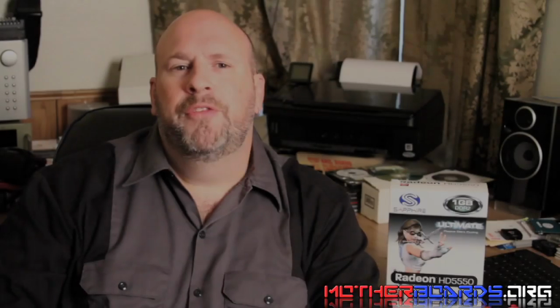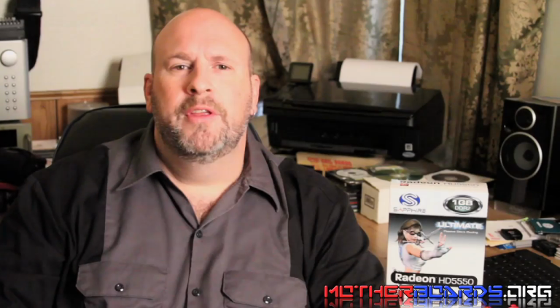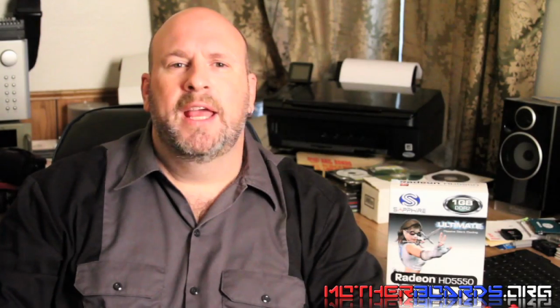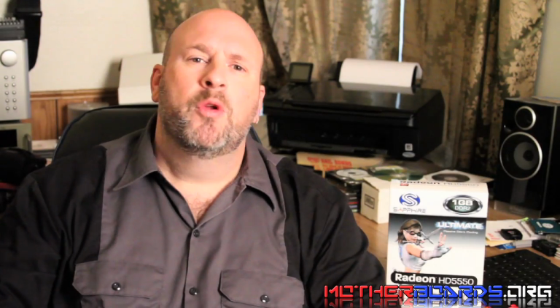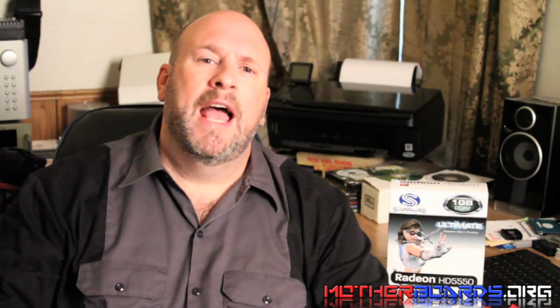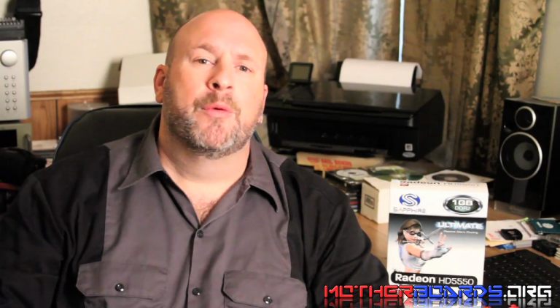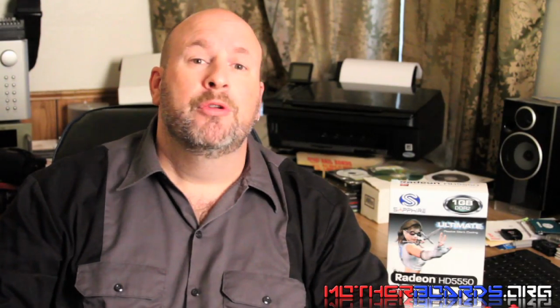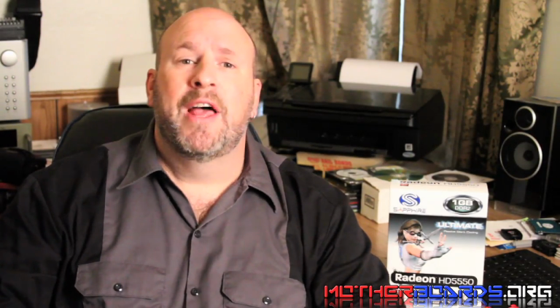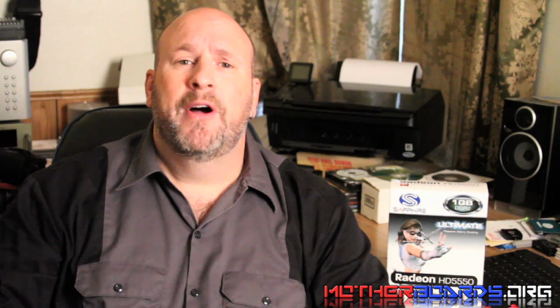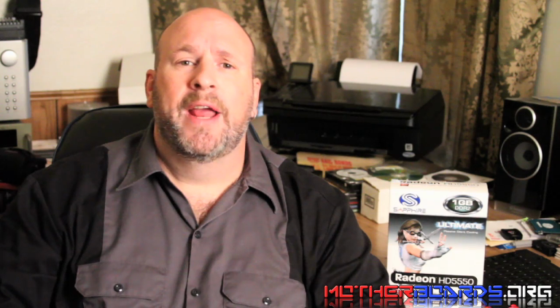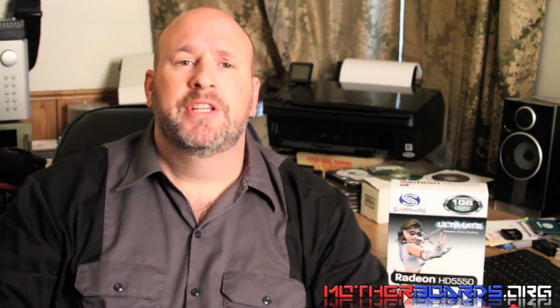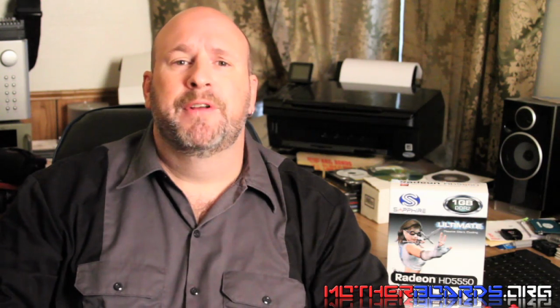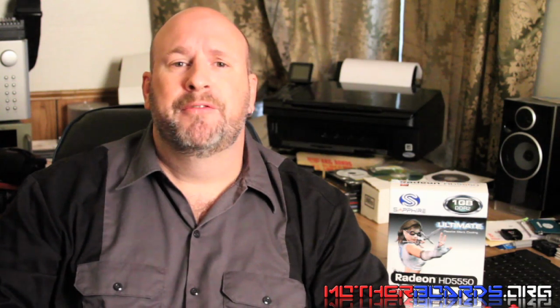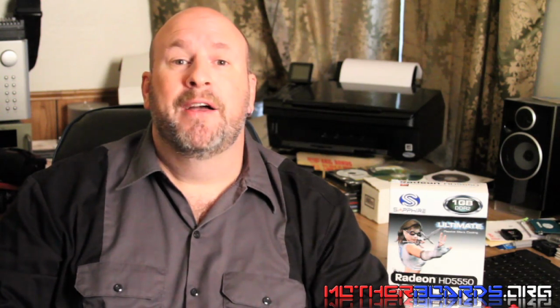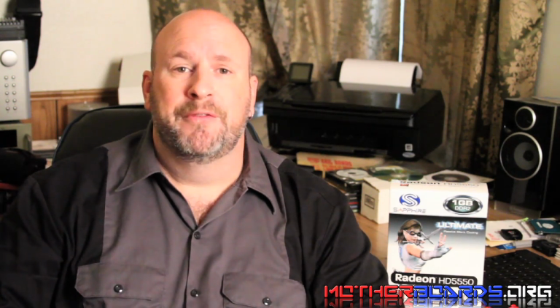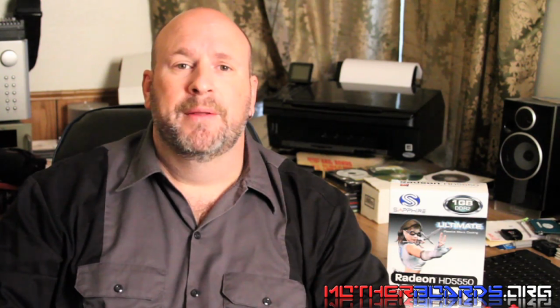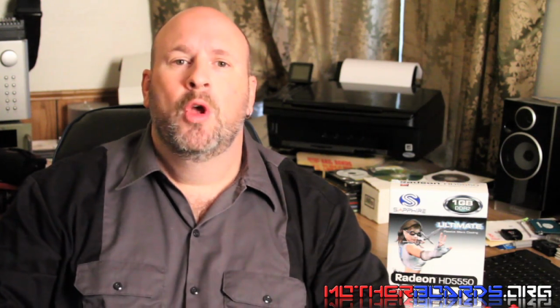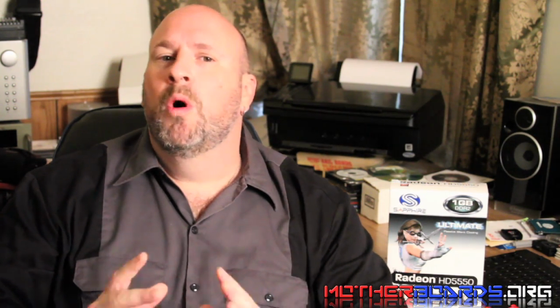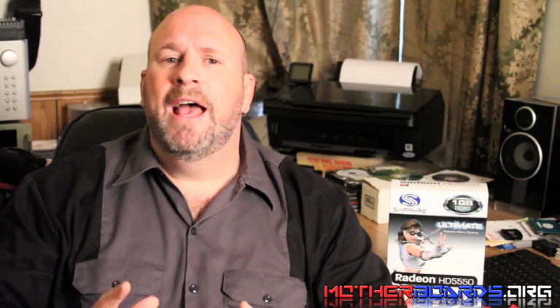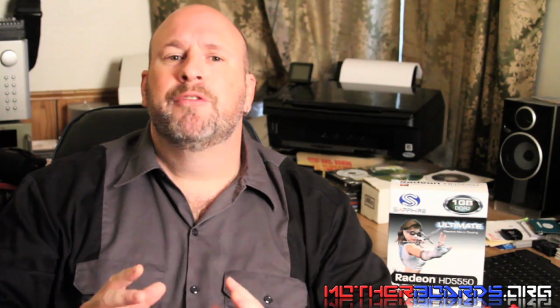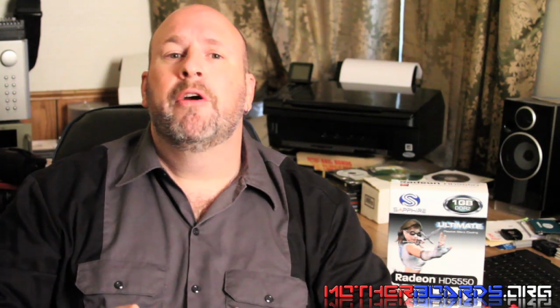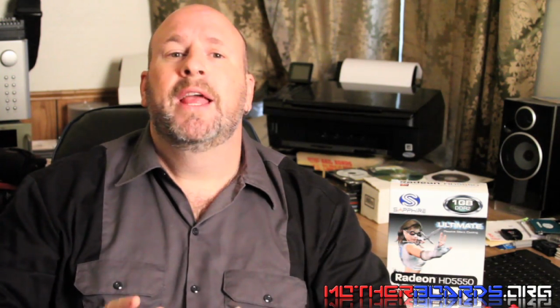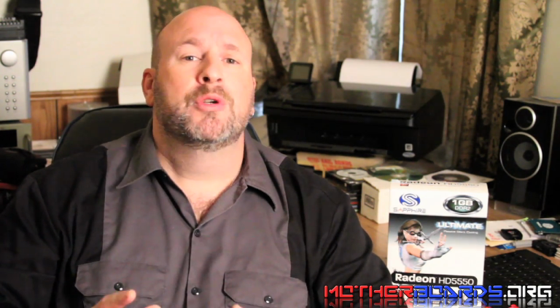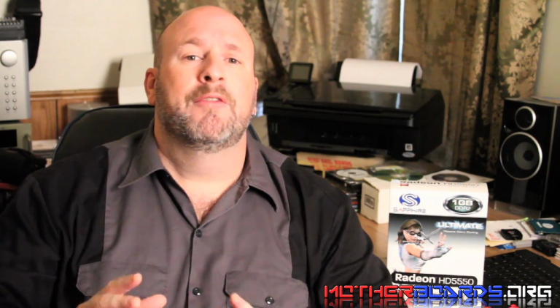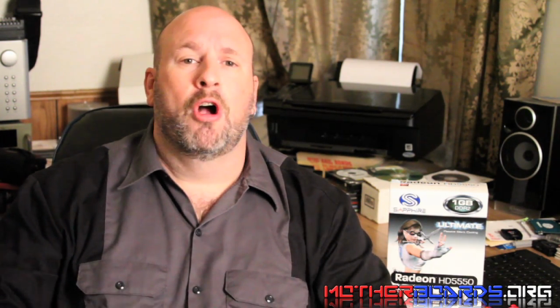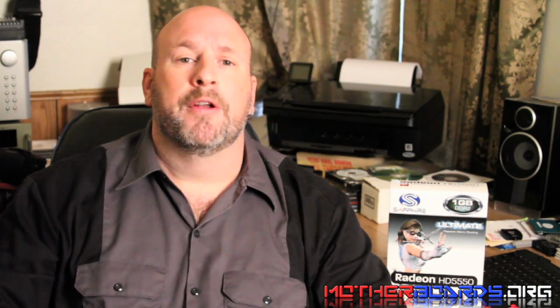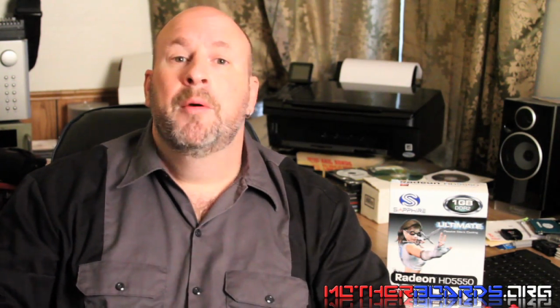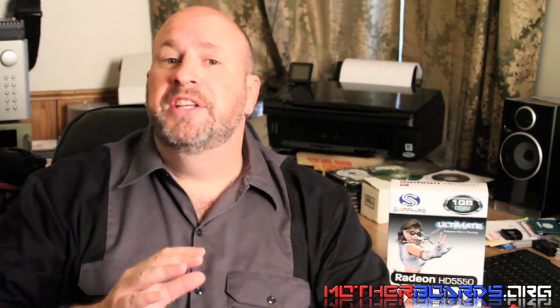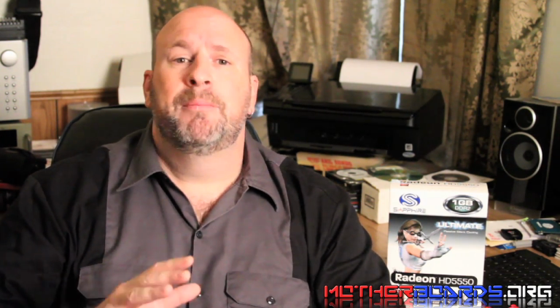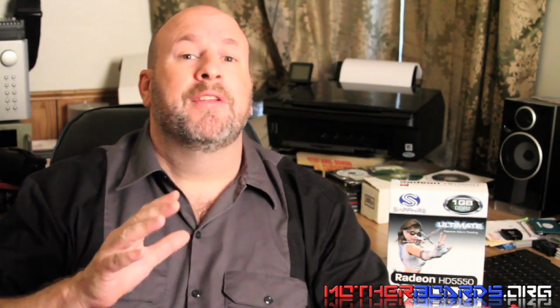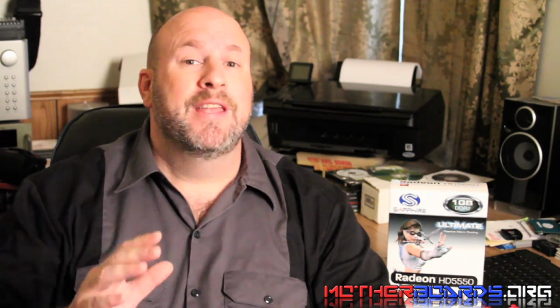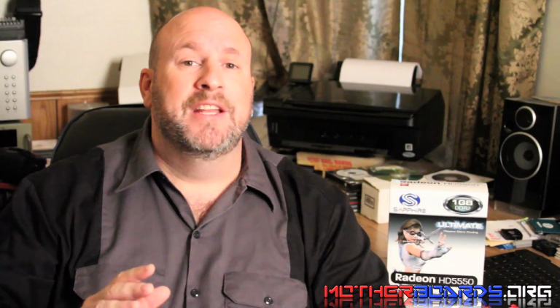So at the end of the day, what do we have here with the new Sapphire HD 5550? What we have is a very entry-level card priced at about $90.